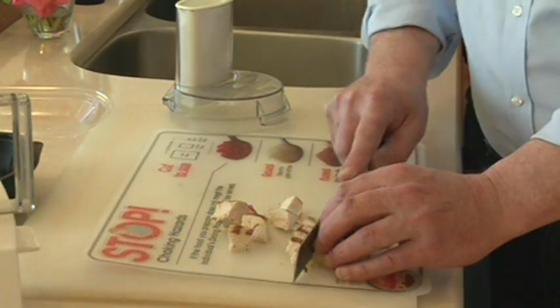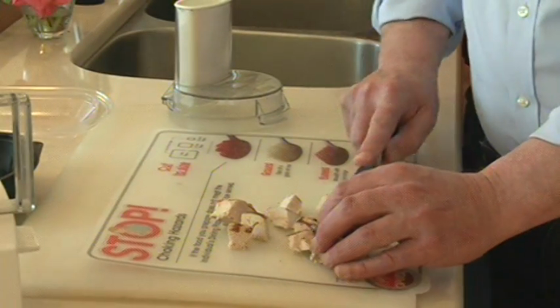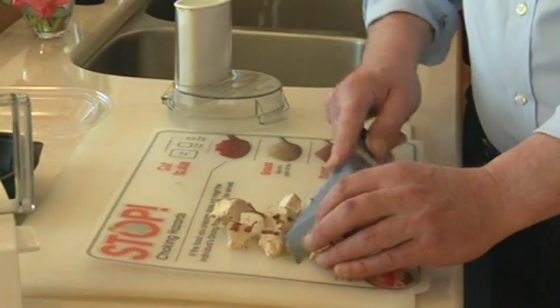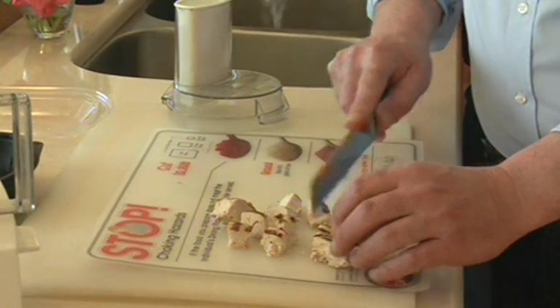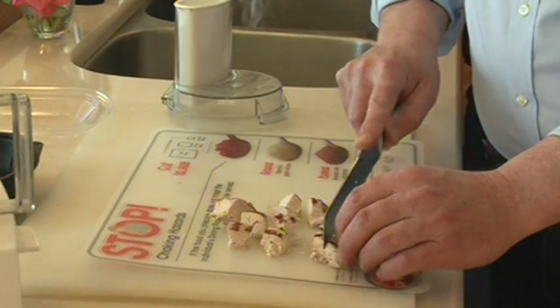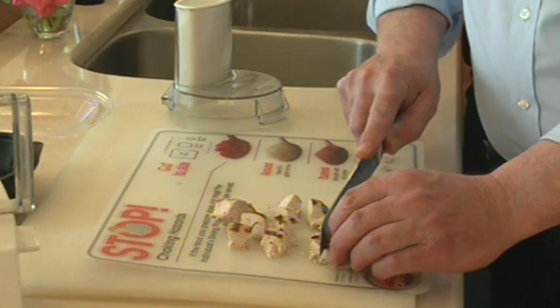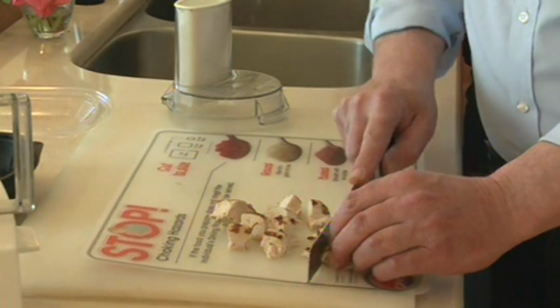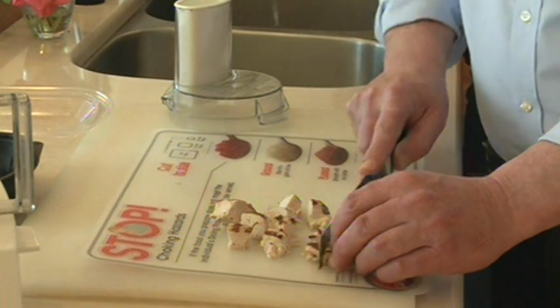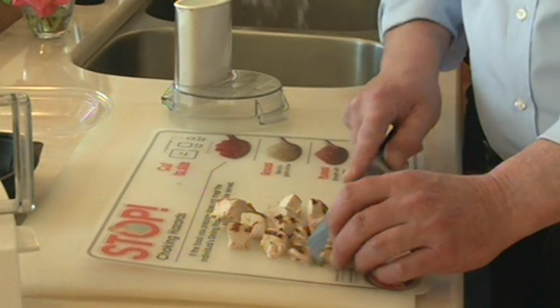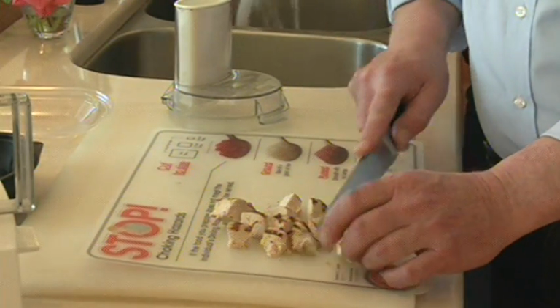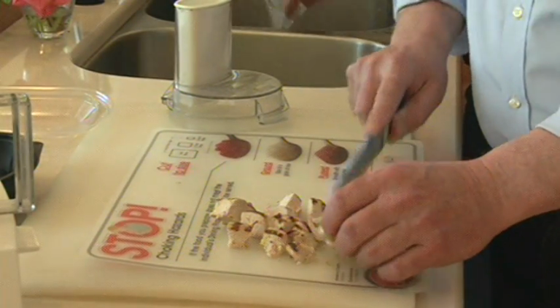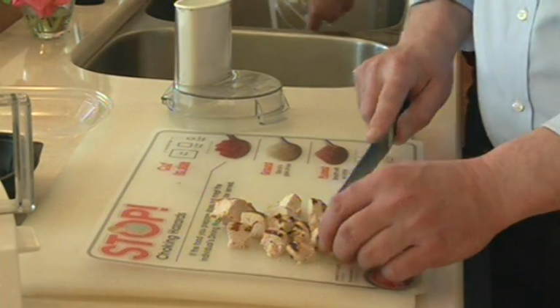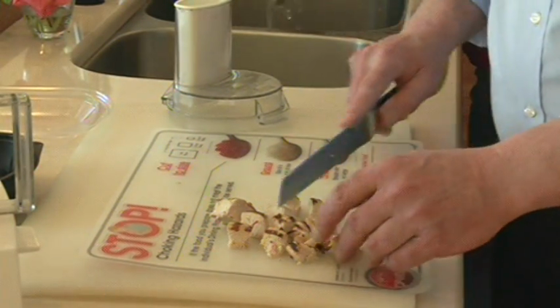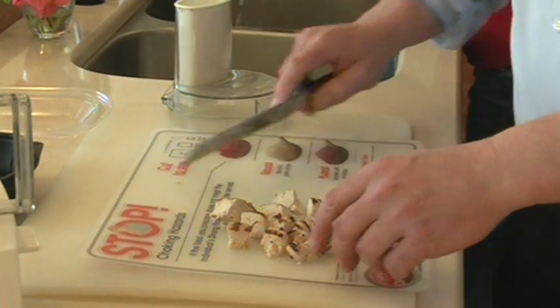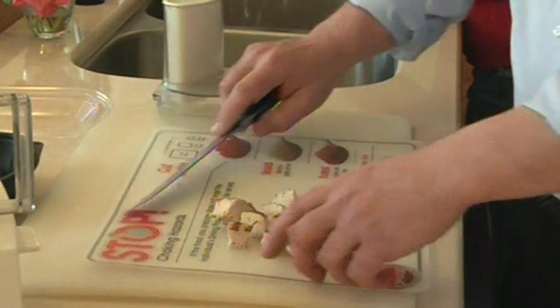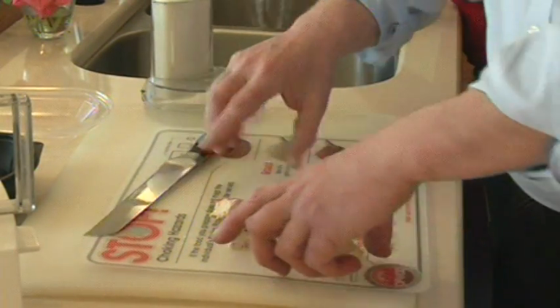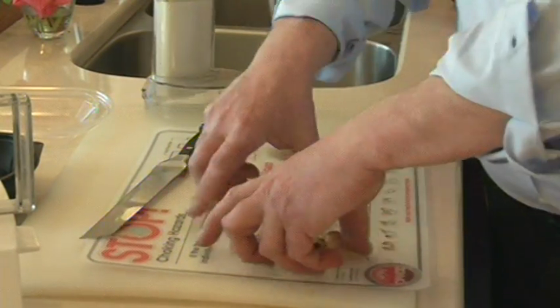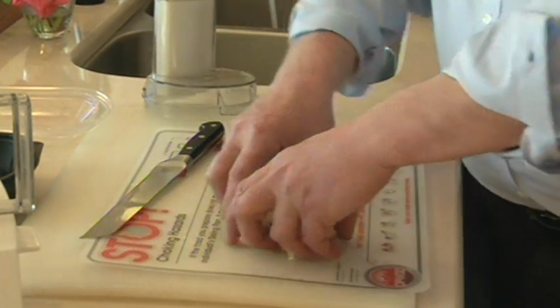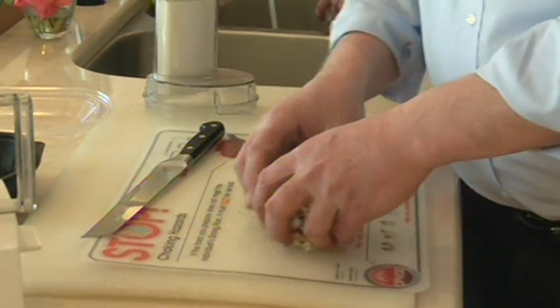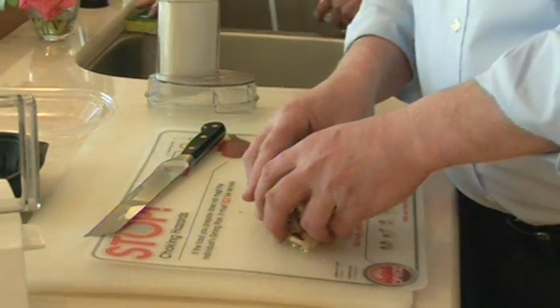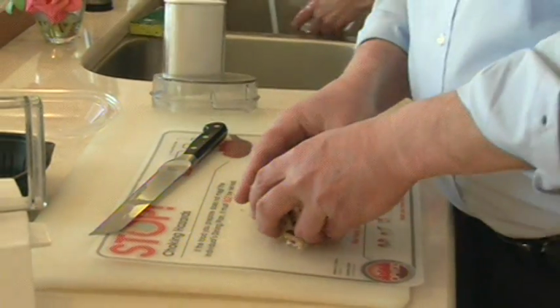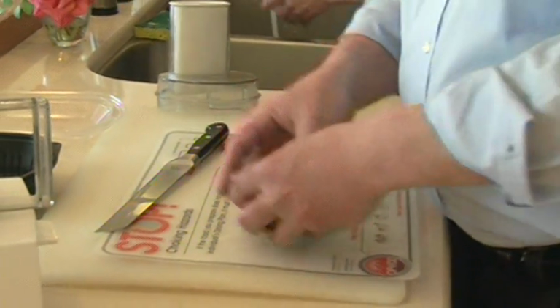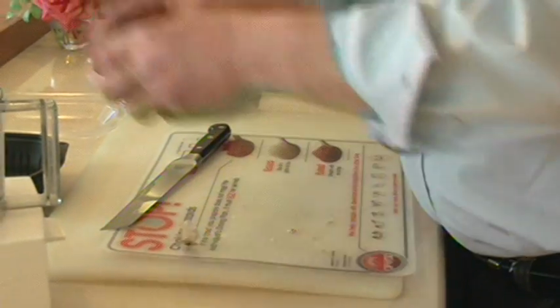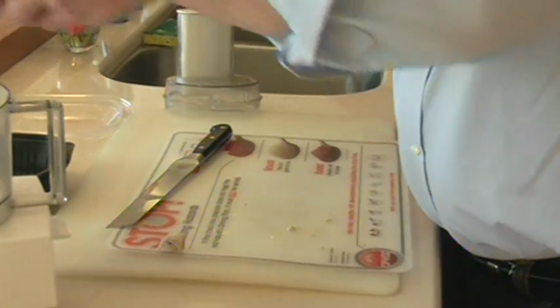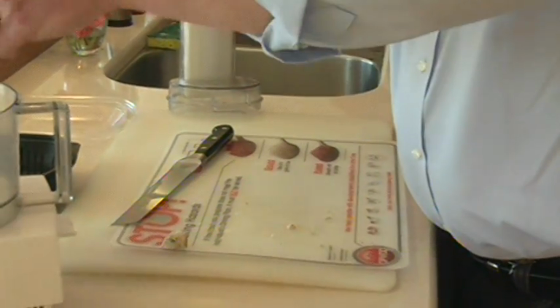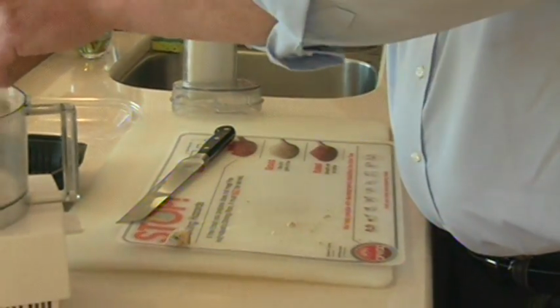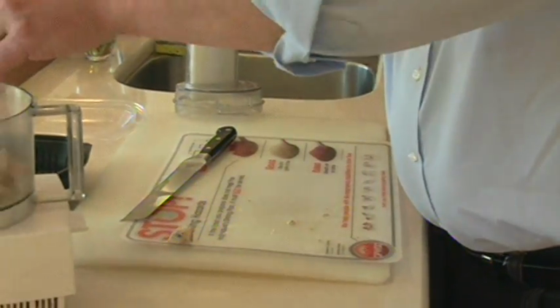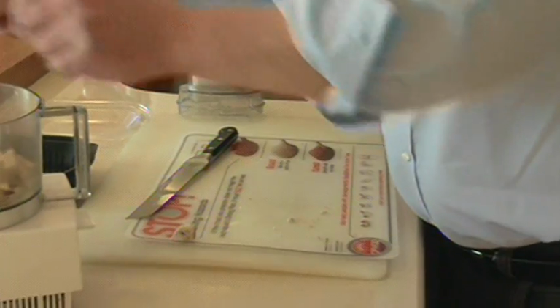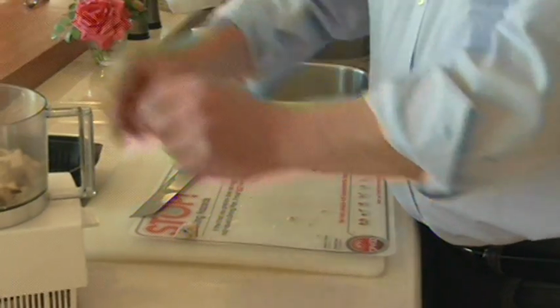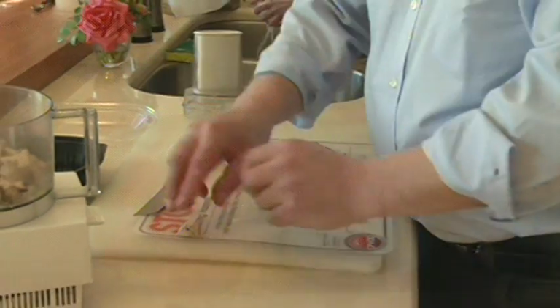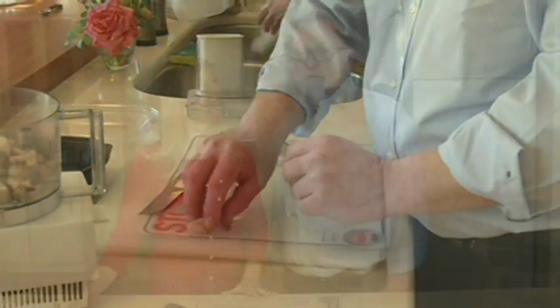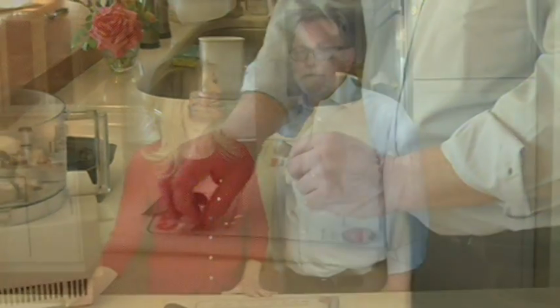You want to start with uniform pieces. They will process more evenly and smoothly.